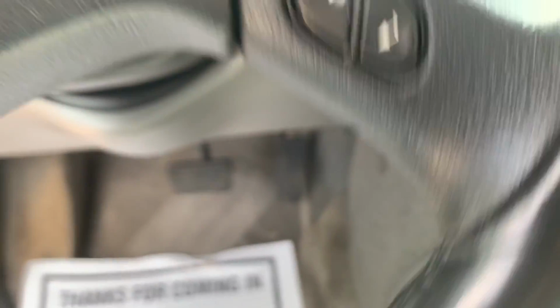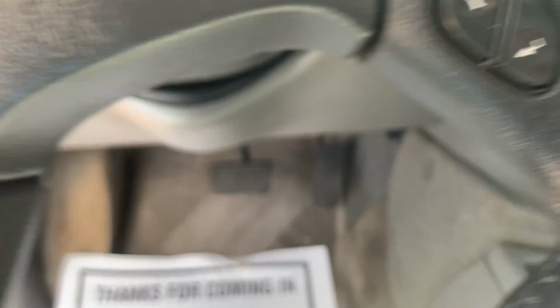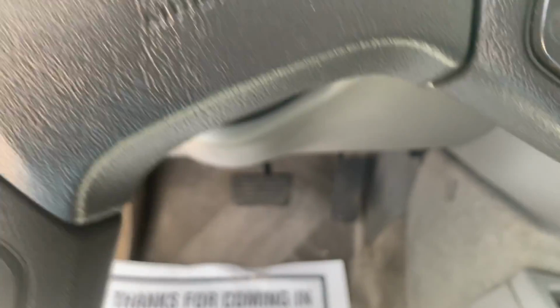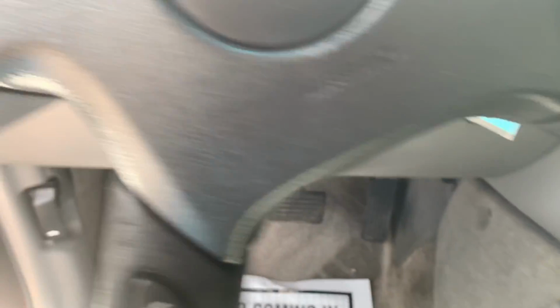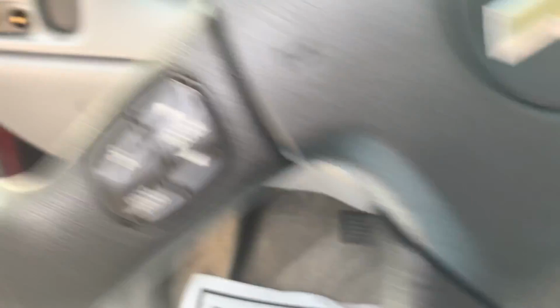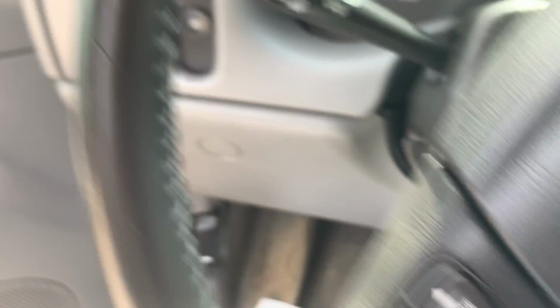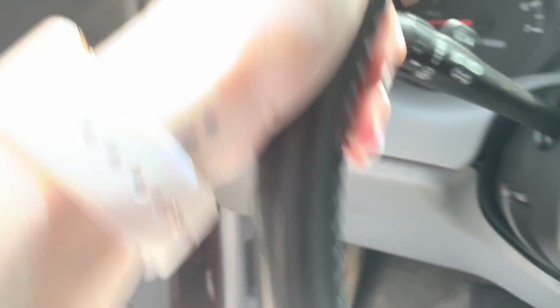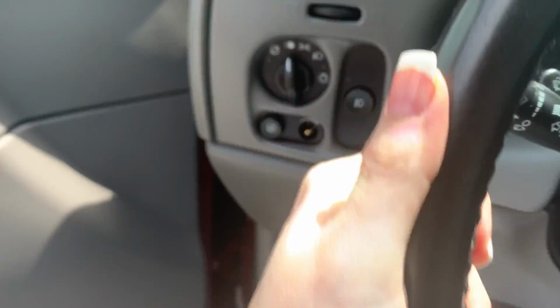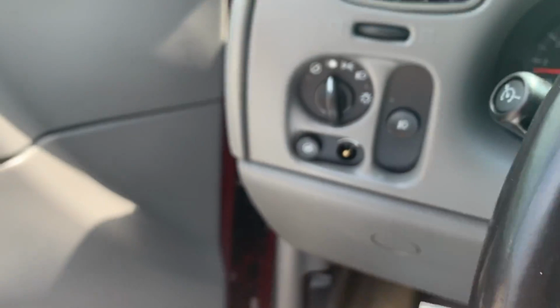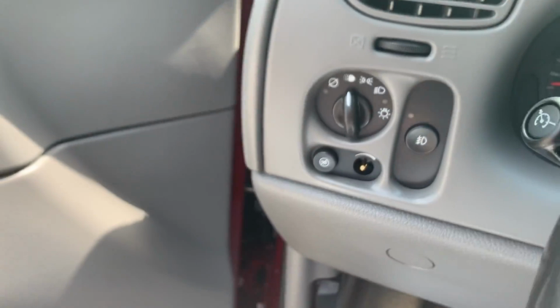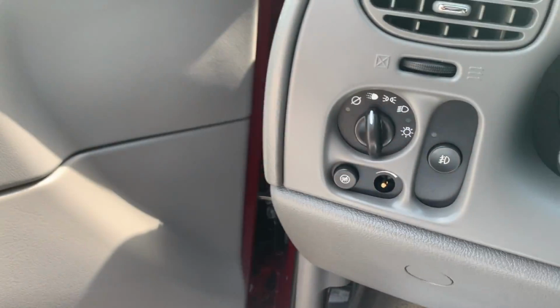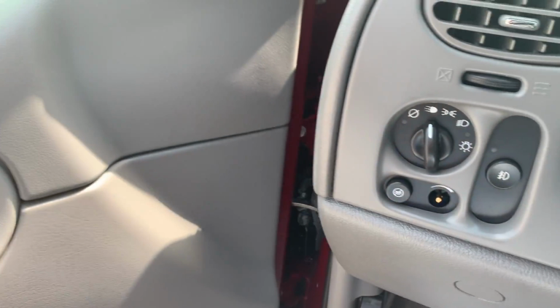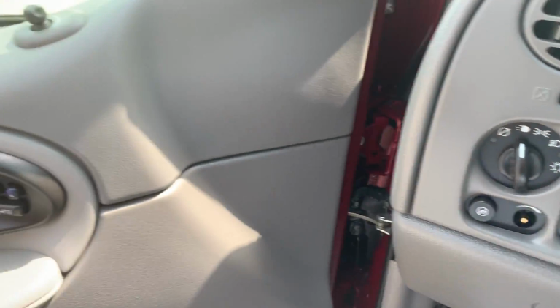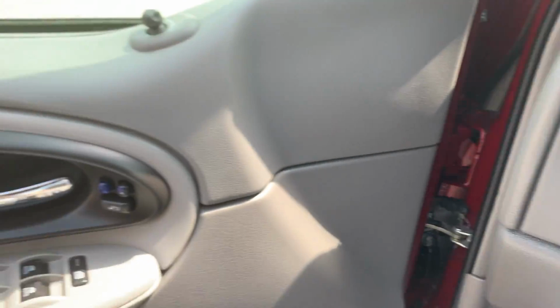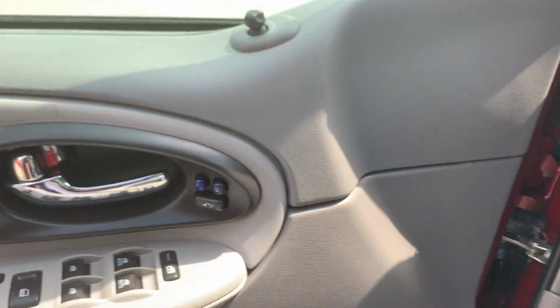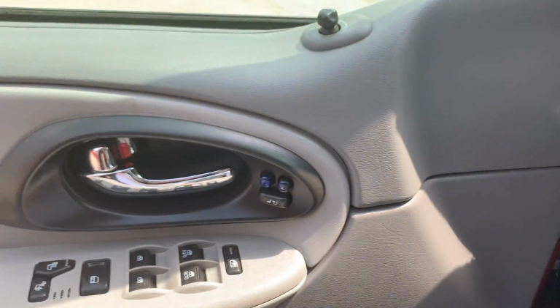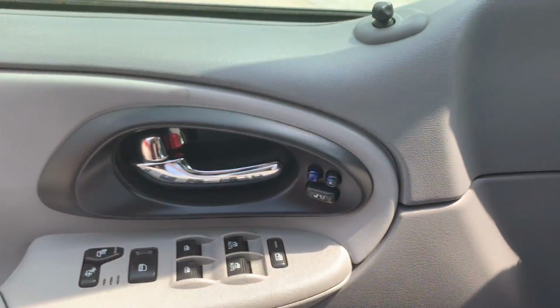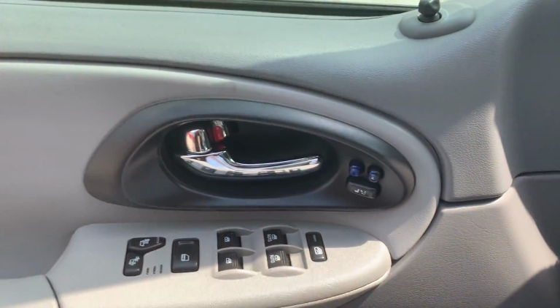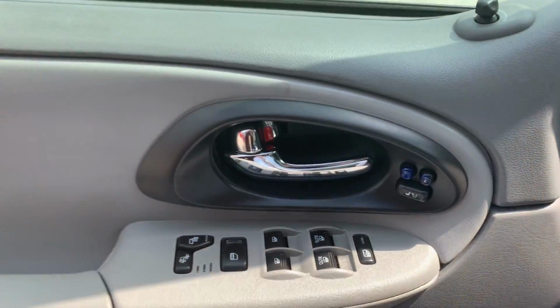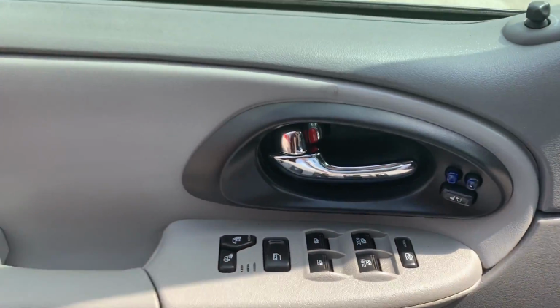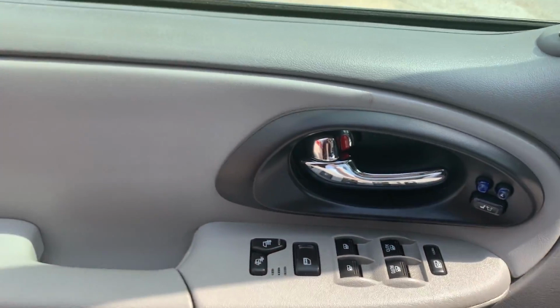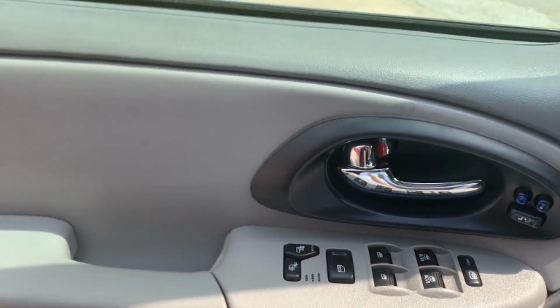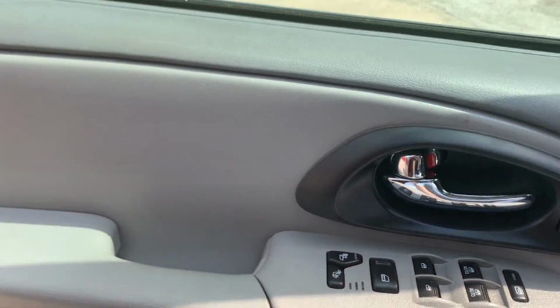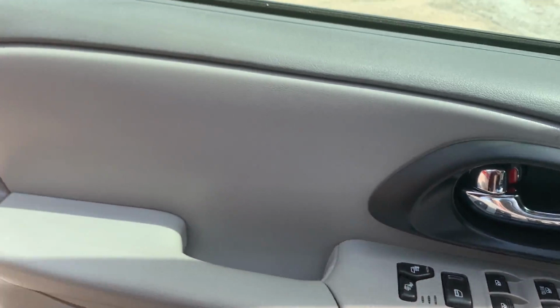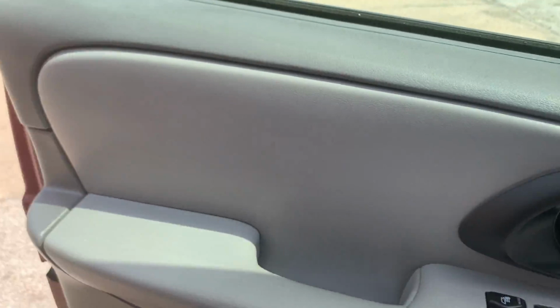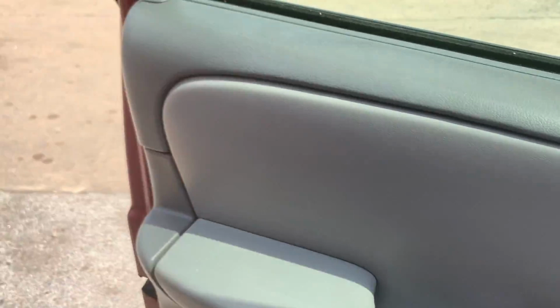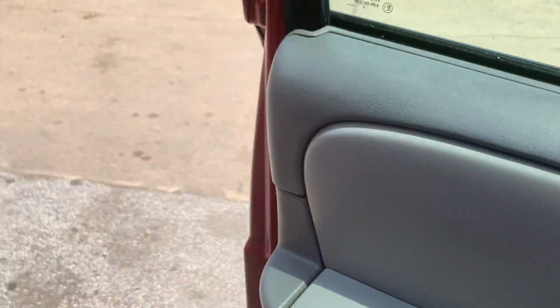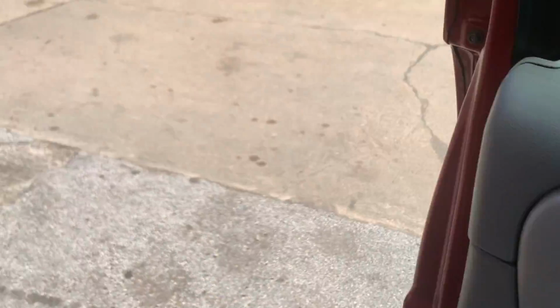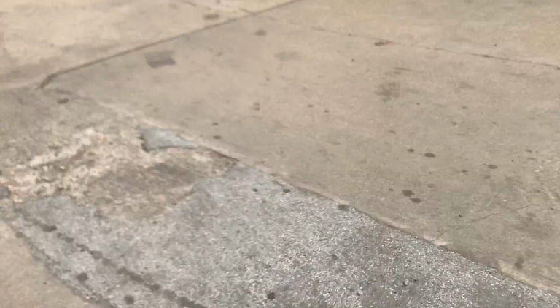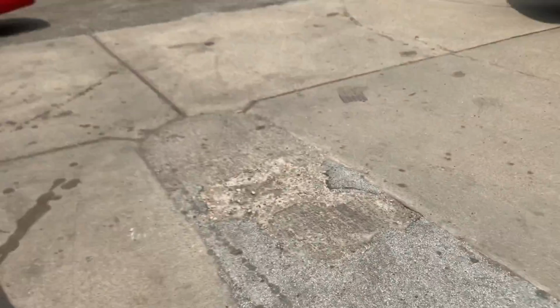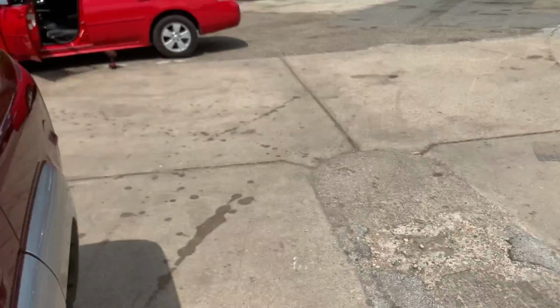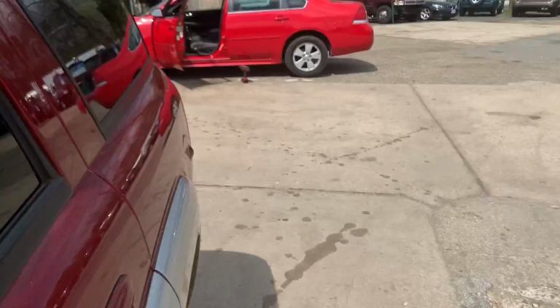Come on by Airport Auto Sales today and check out this 2006 Chevrolet Trailblazer. It will not be here long. Bye you guys.